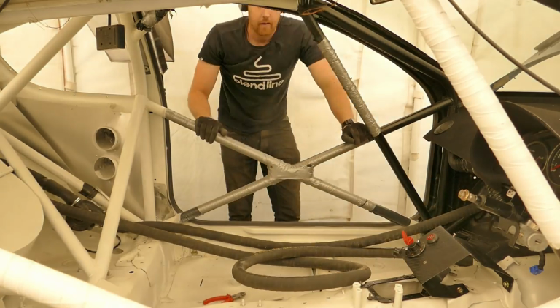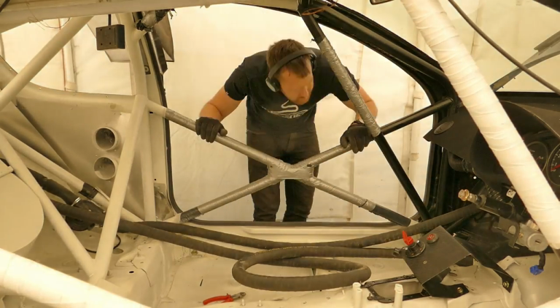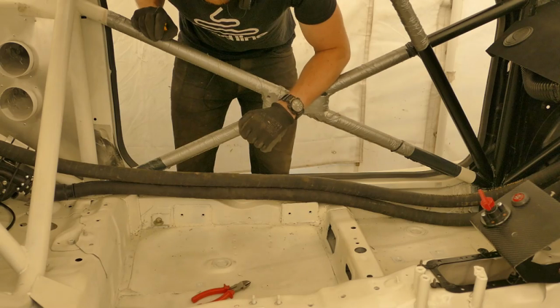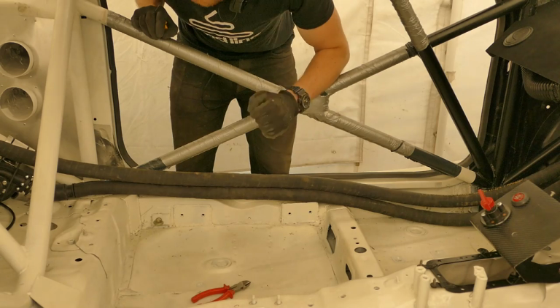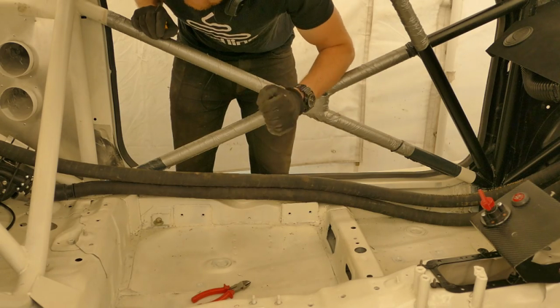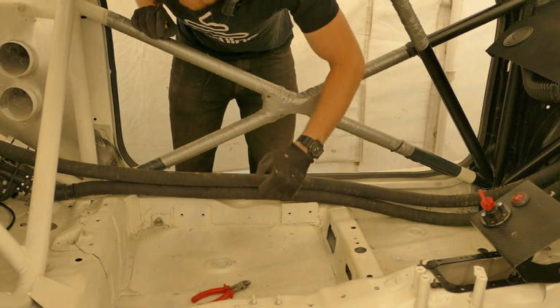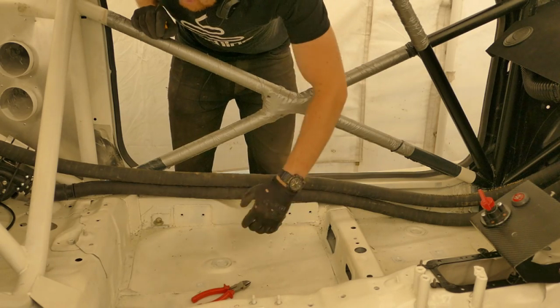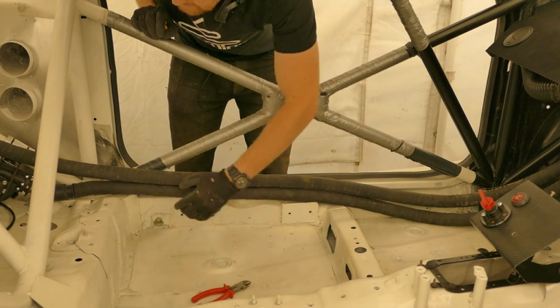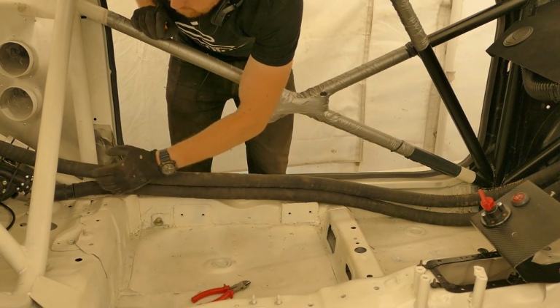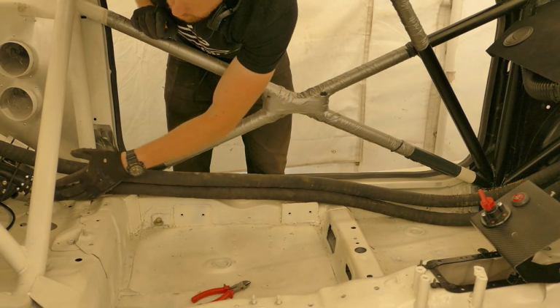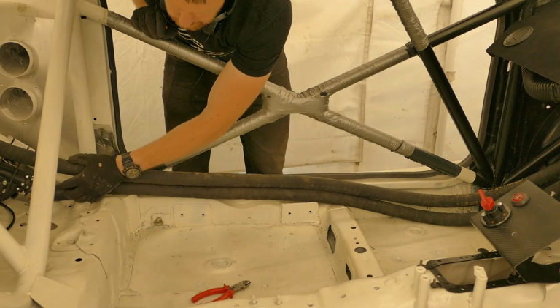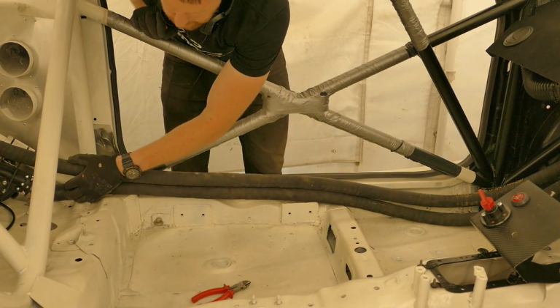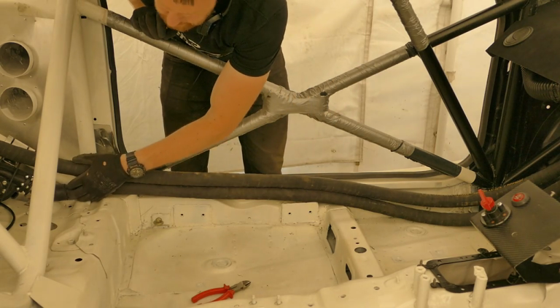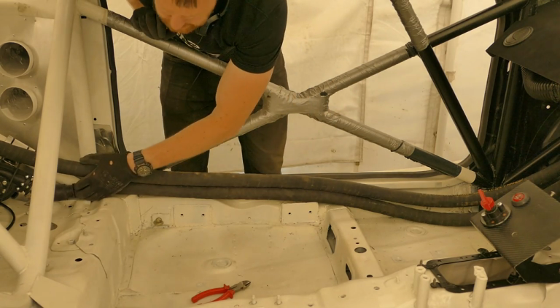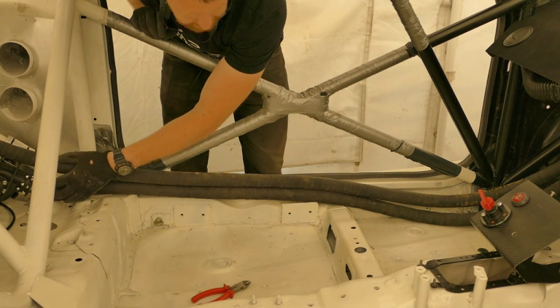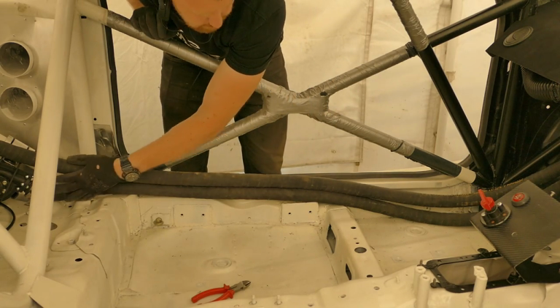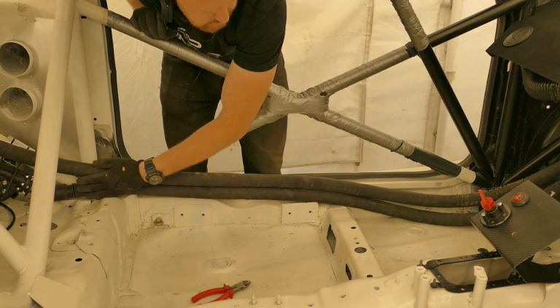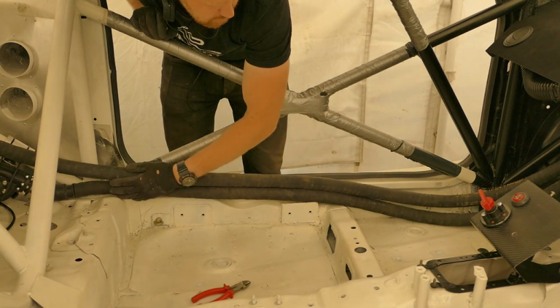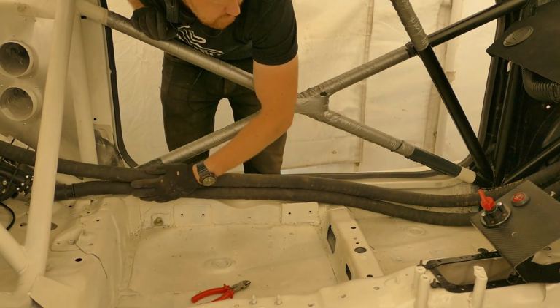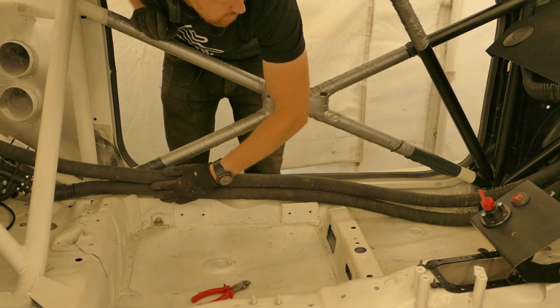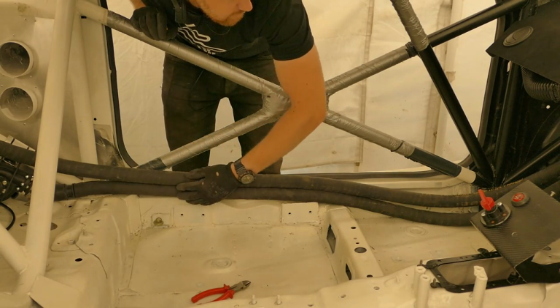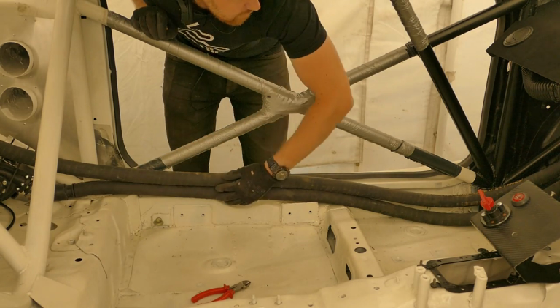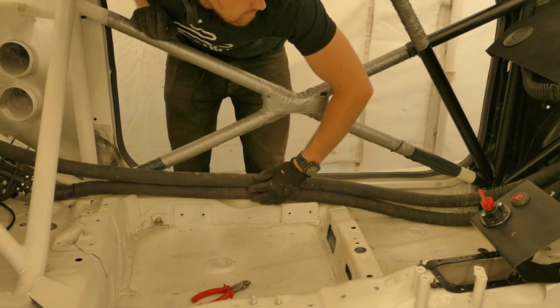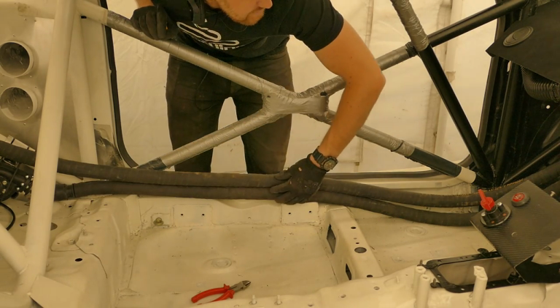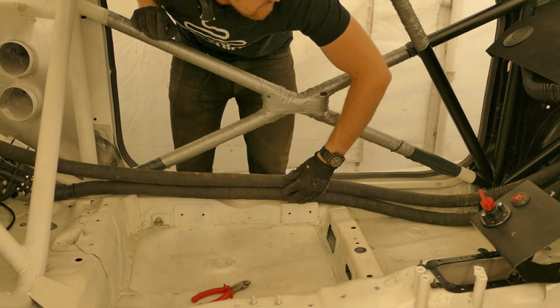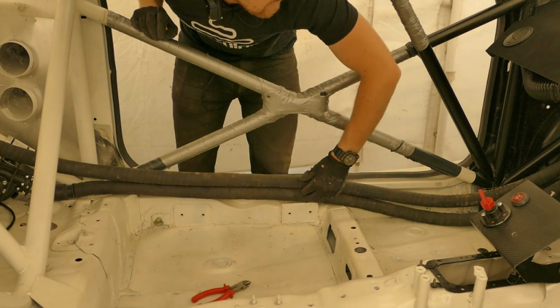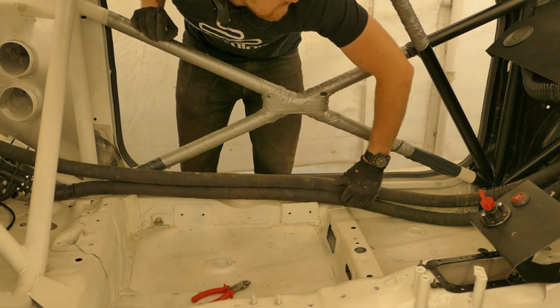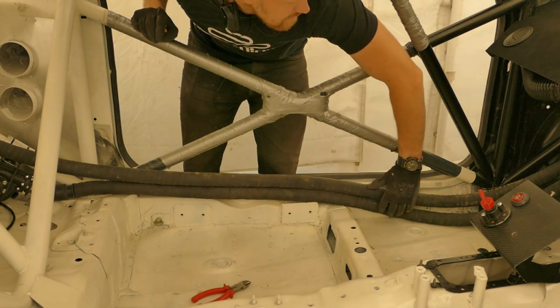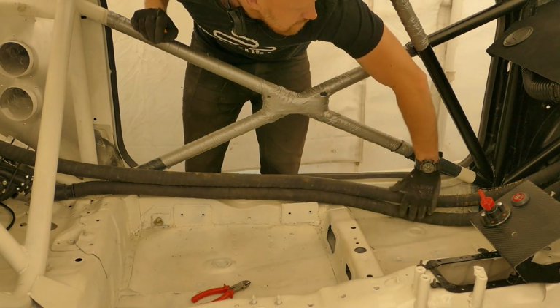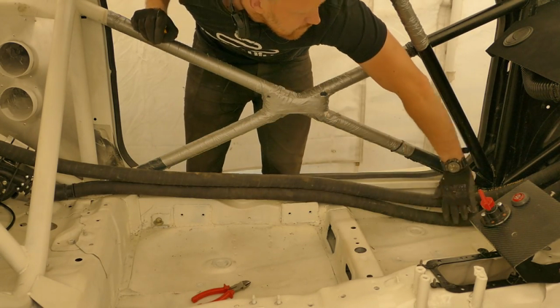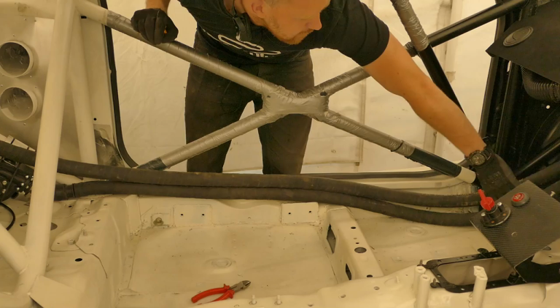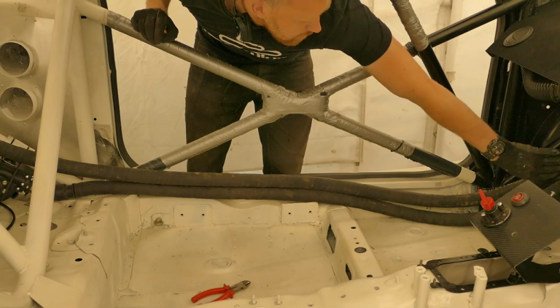I need to insulate the coolant pipes where it runs along the side of the passenger seat and down in the footwell.